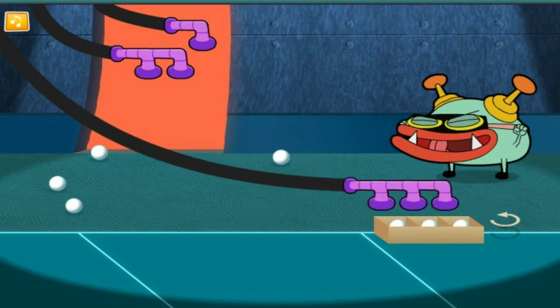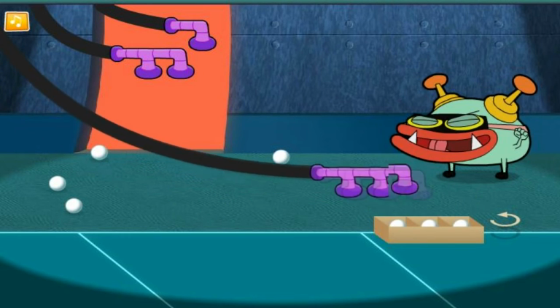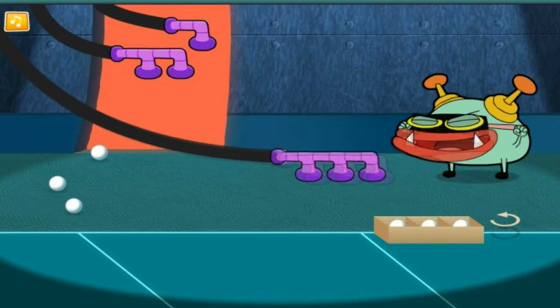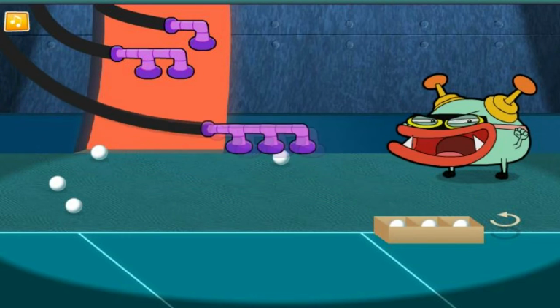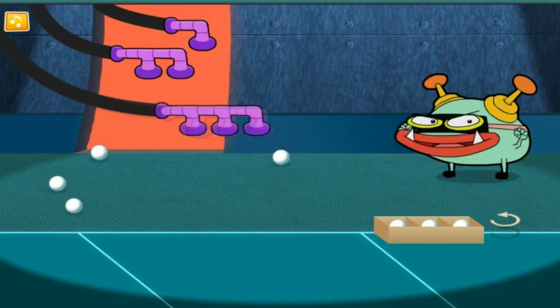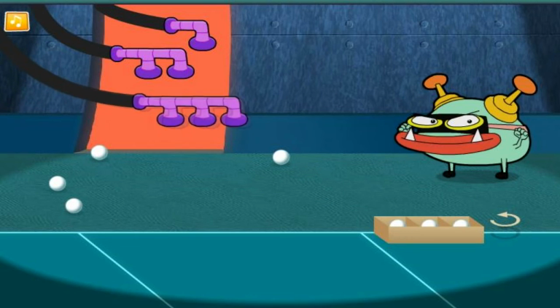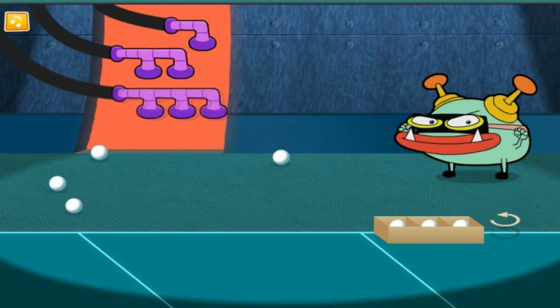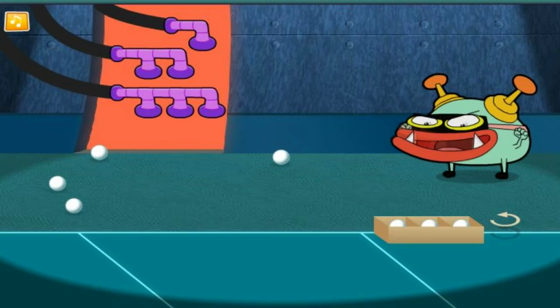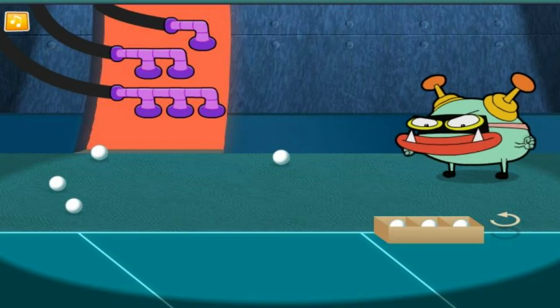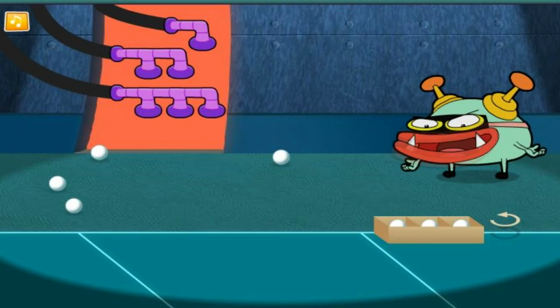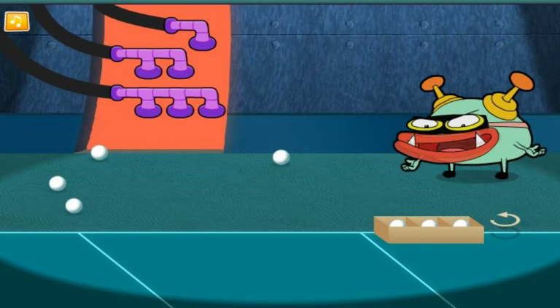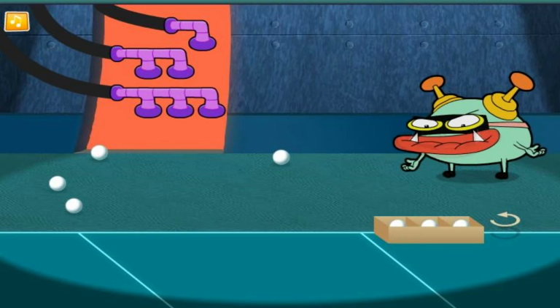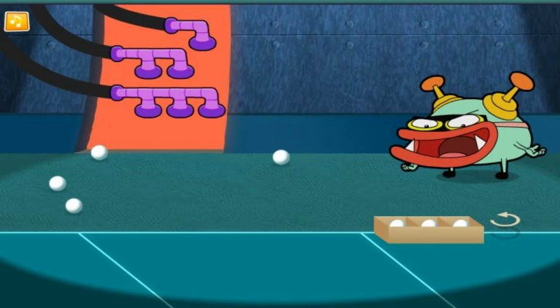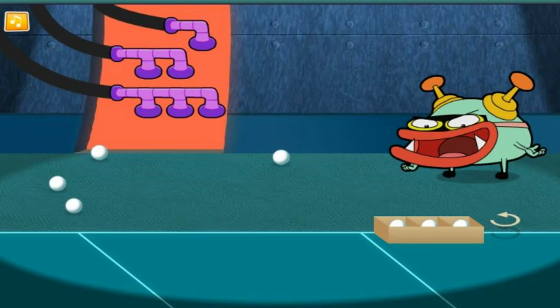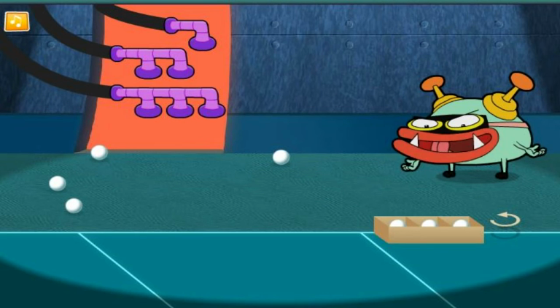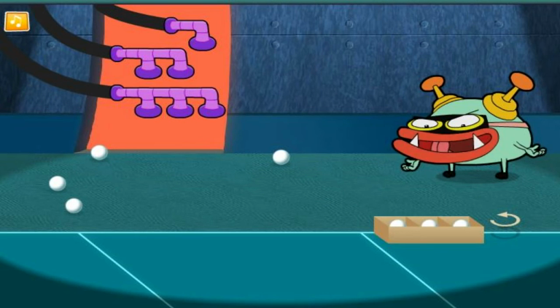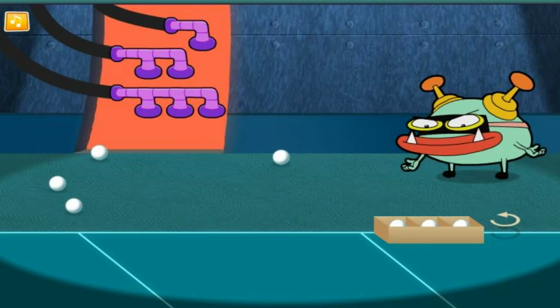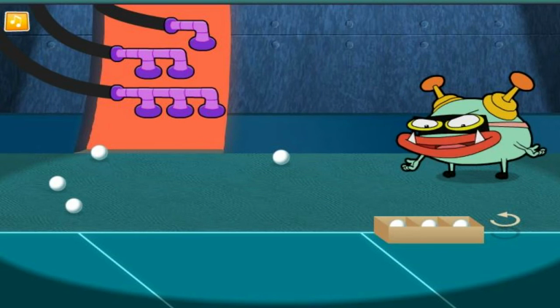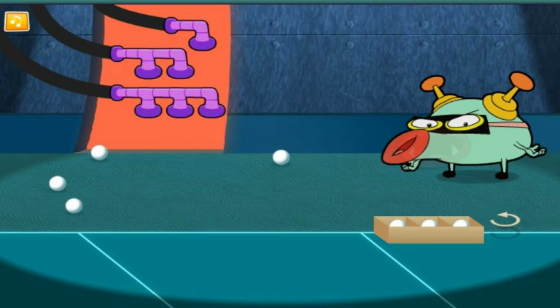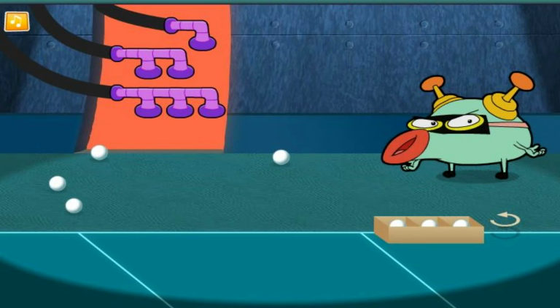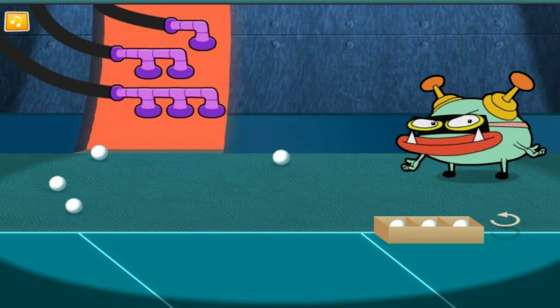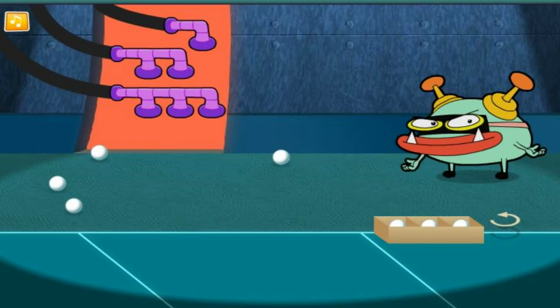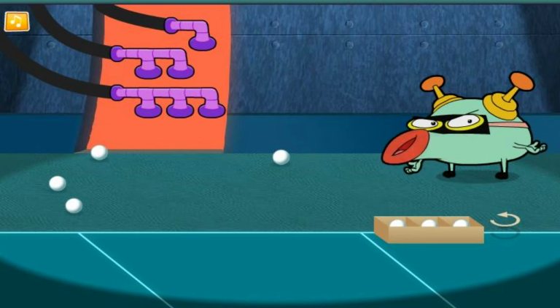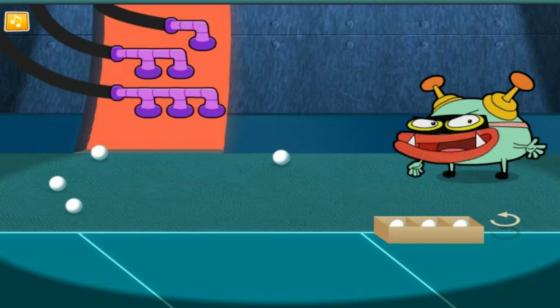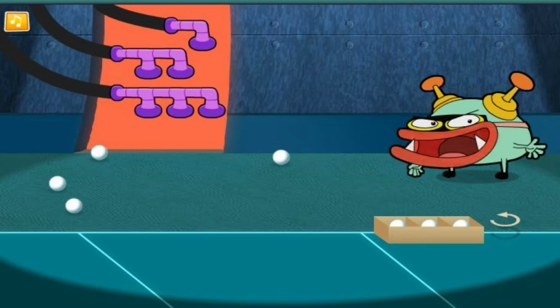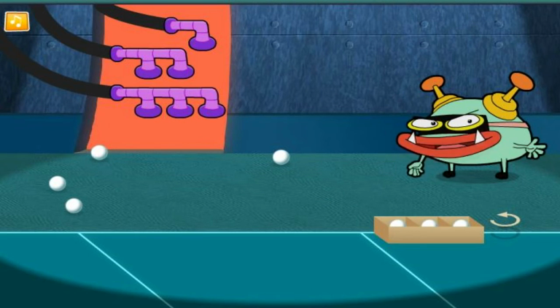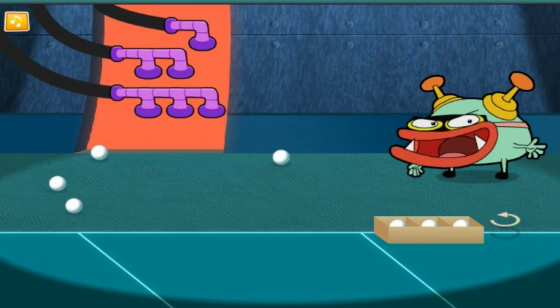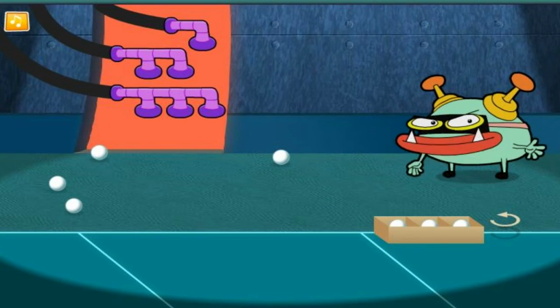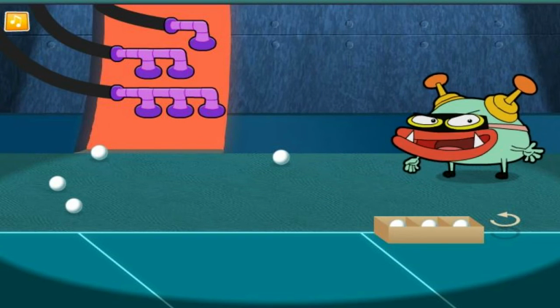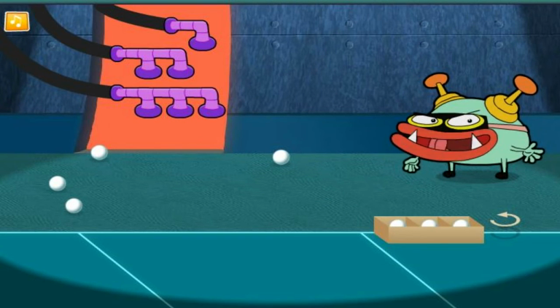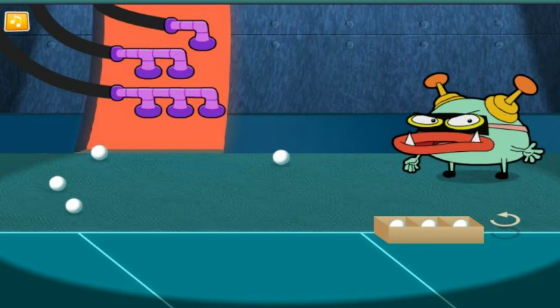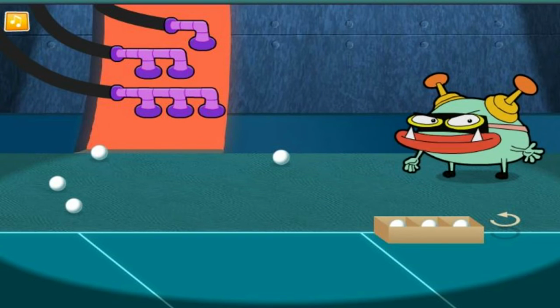The box is full! Now, how many did we put in there?